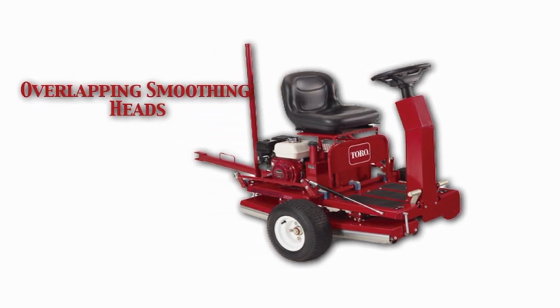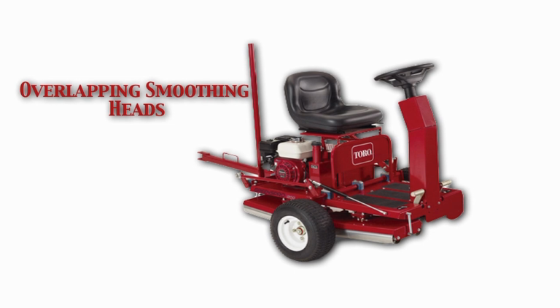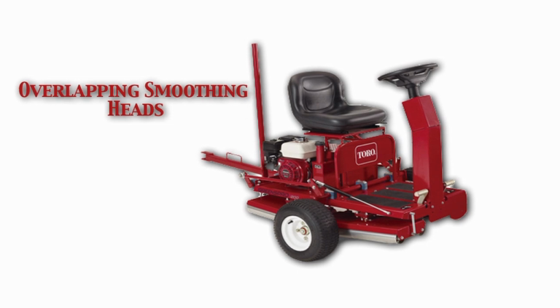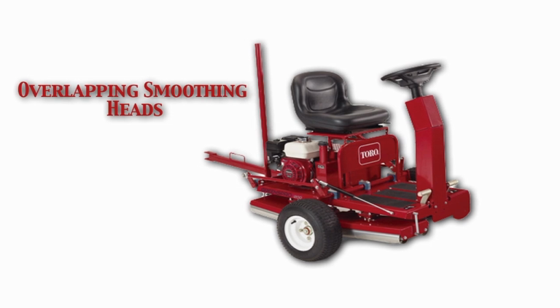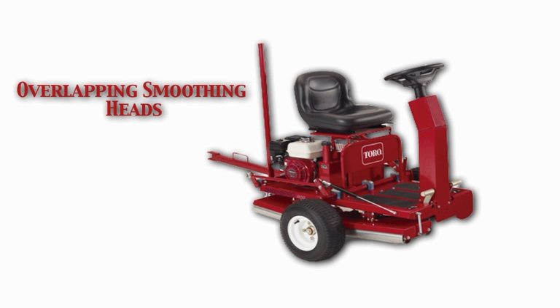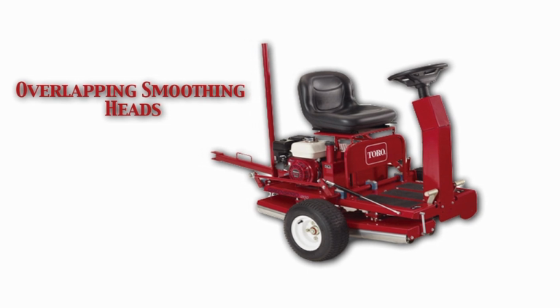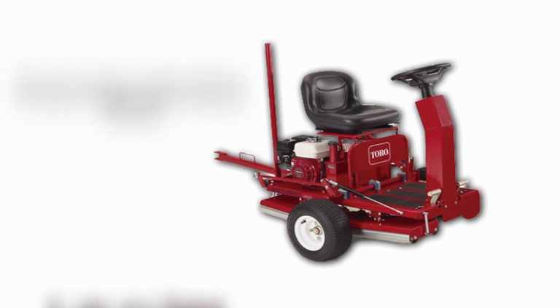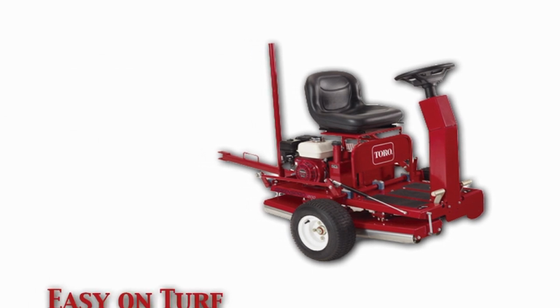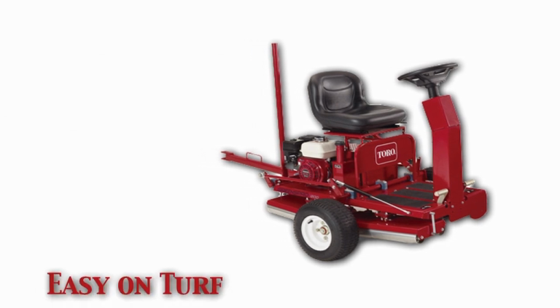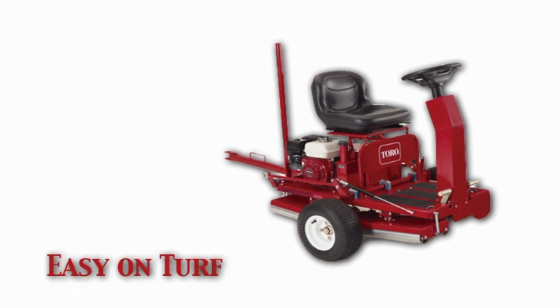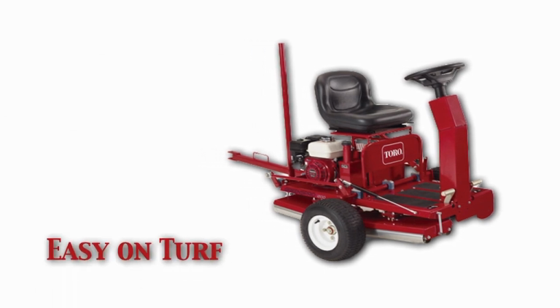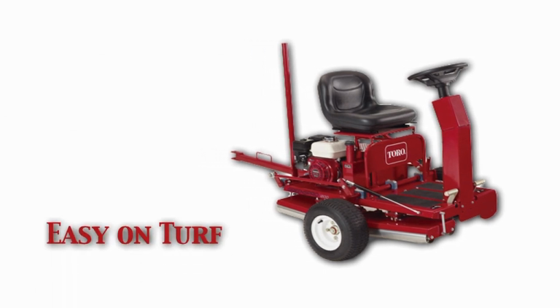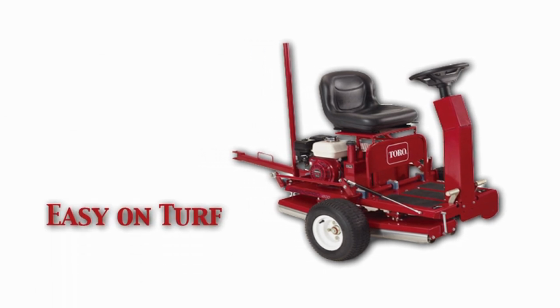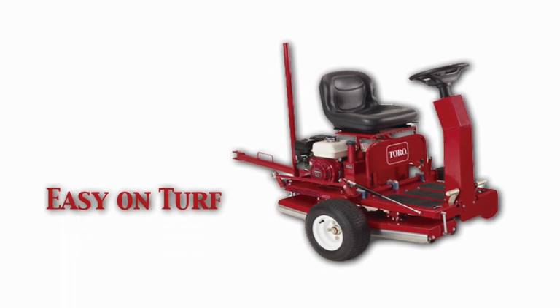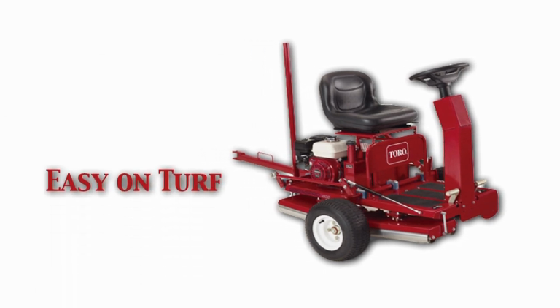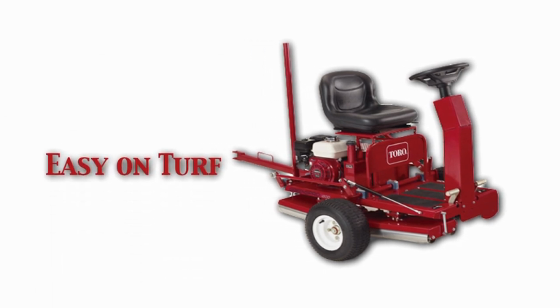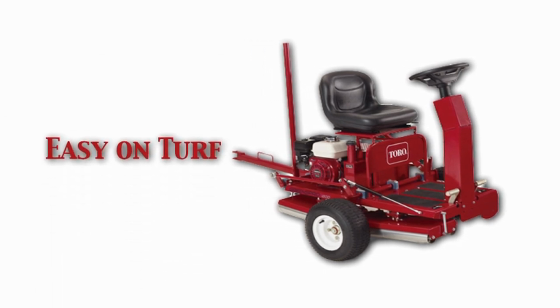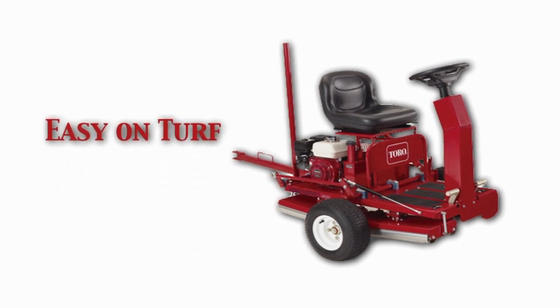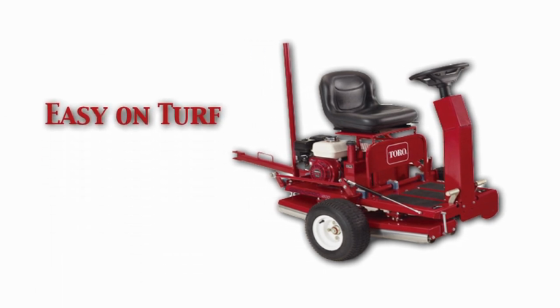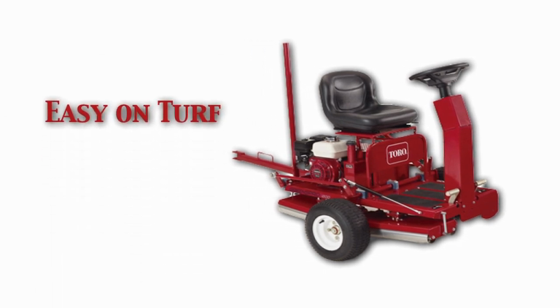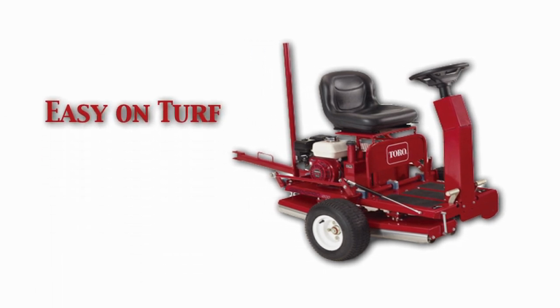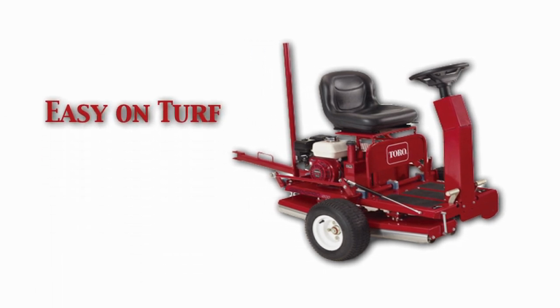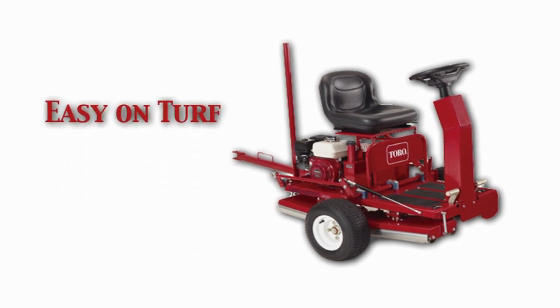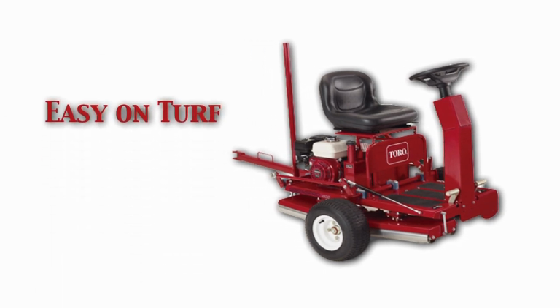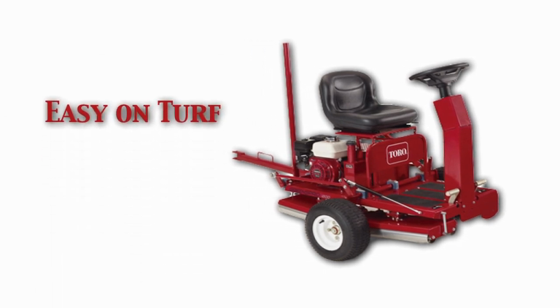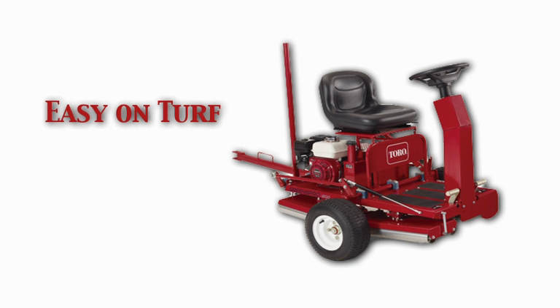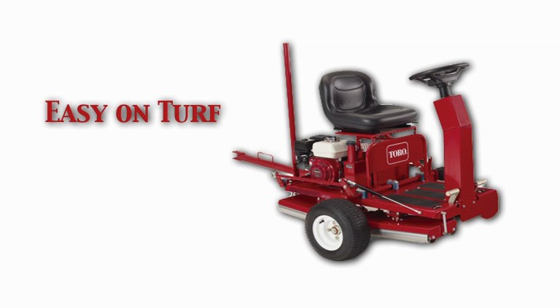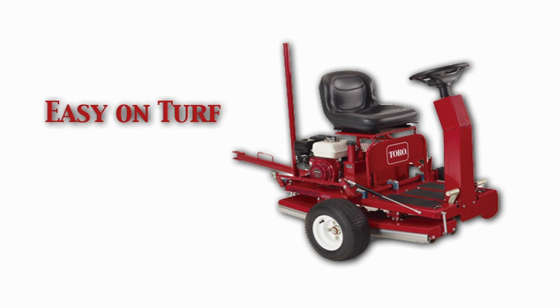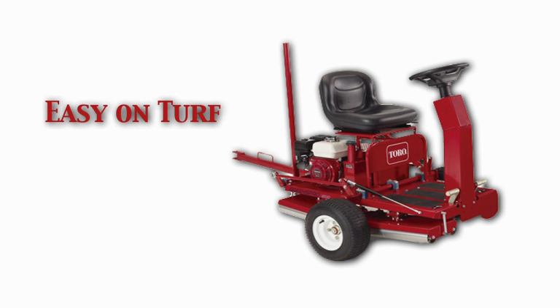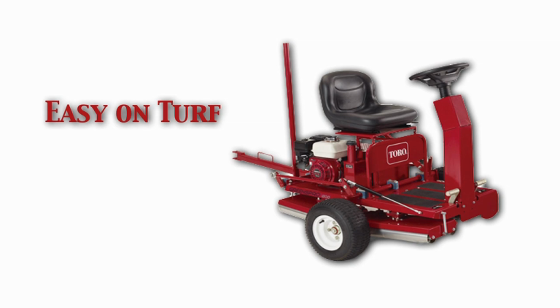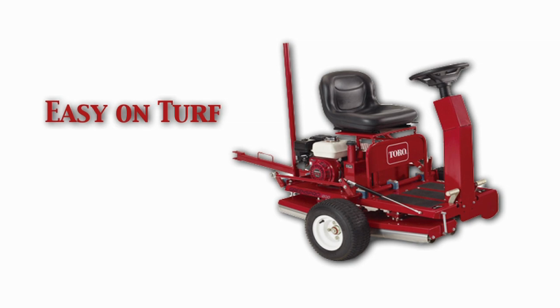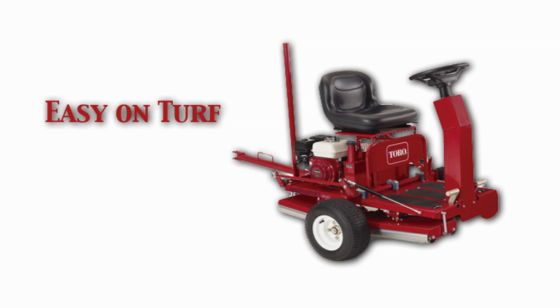The GreensPro 1200 is also easy on turf. The split roller design allows easy steering without turf damage.